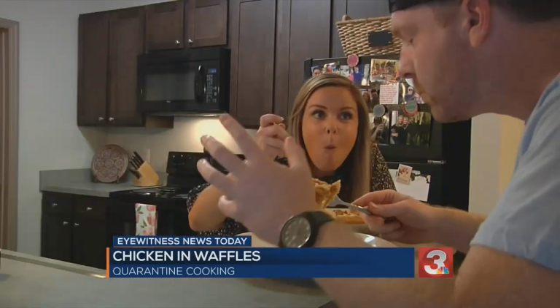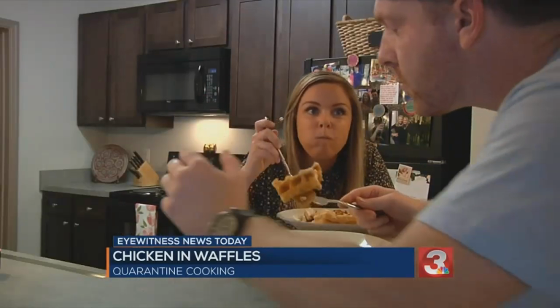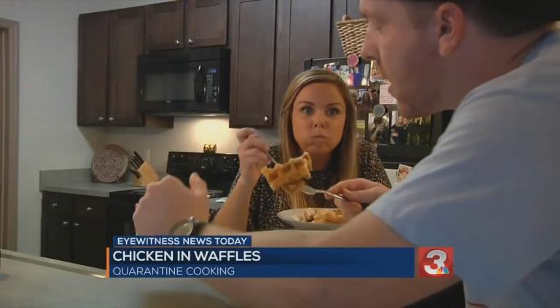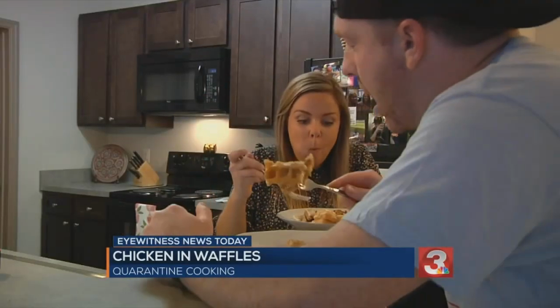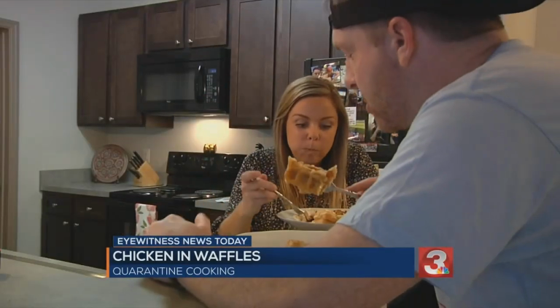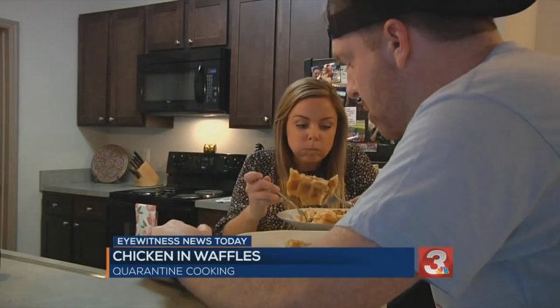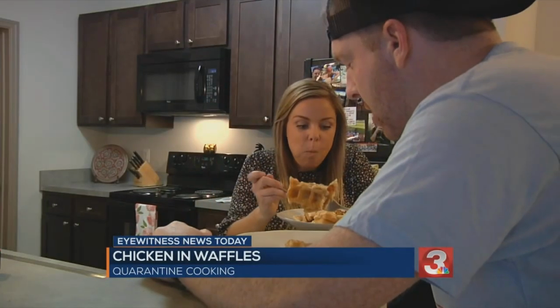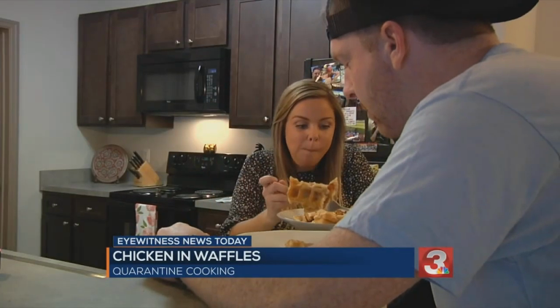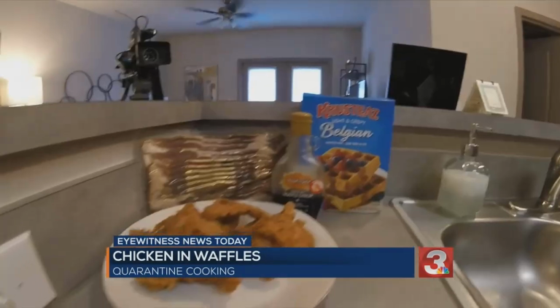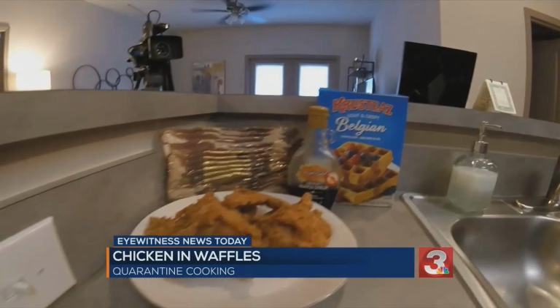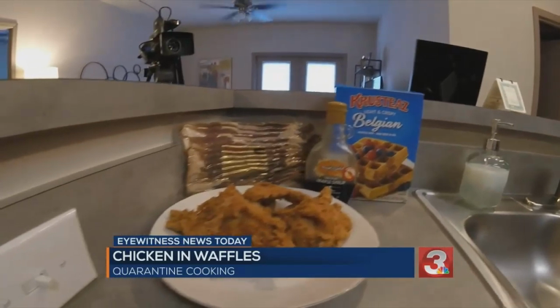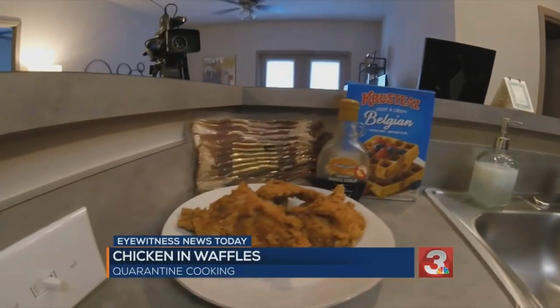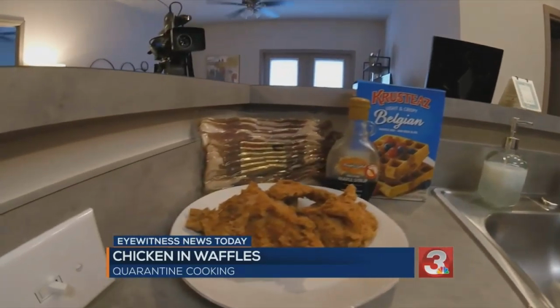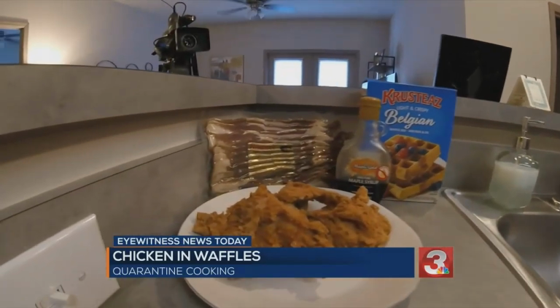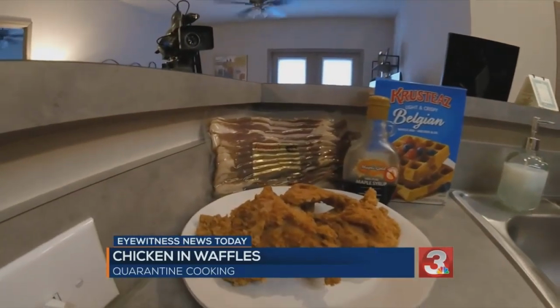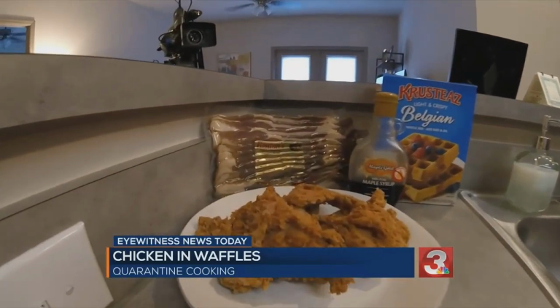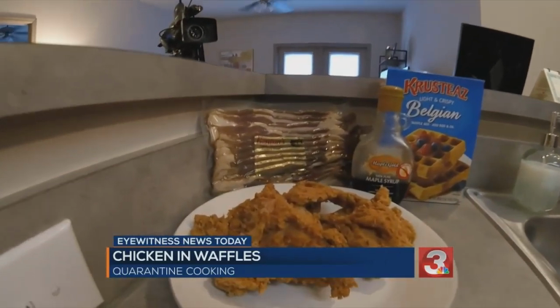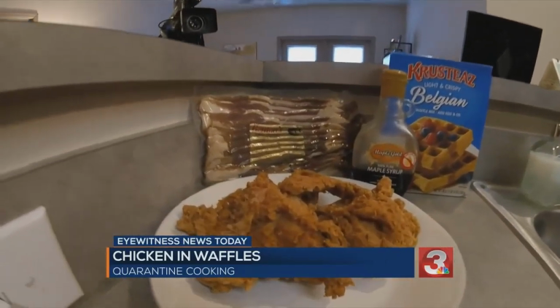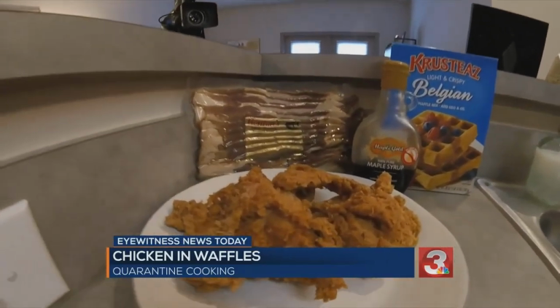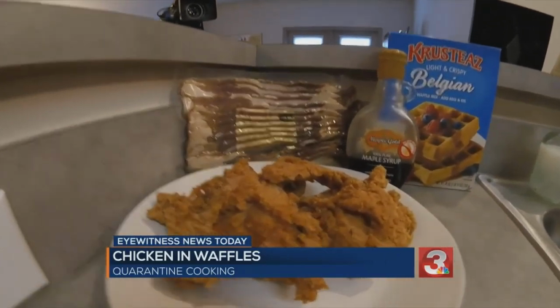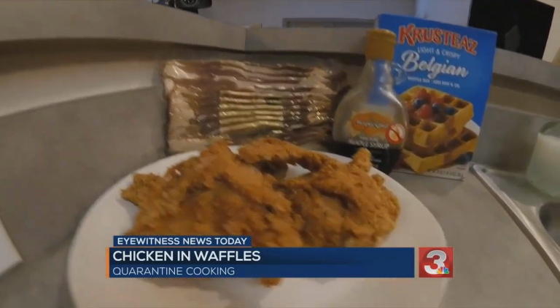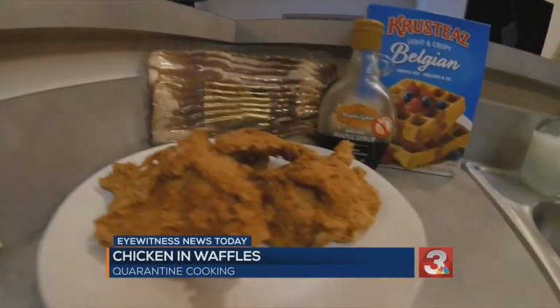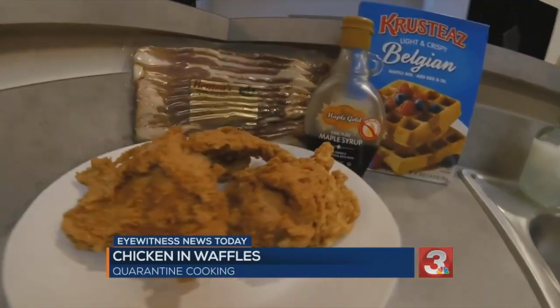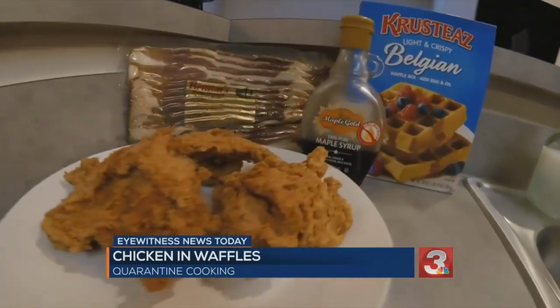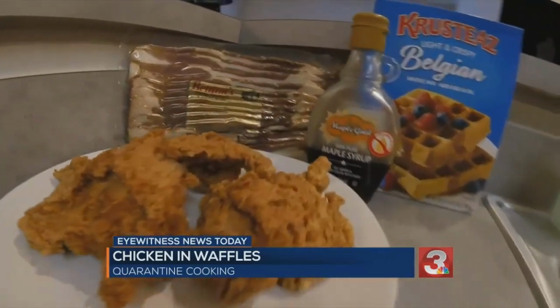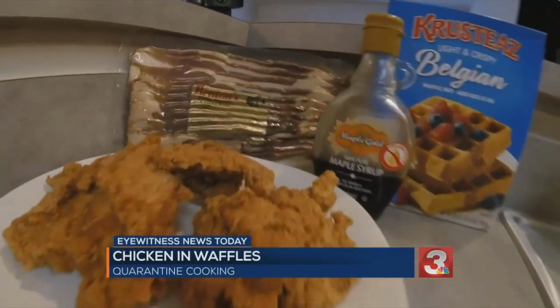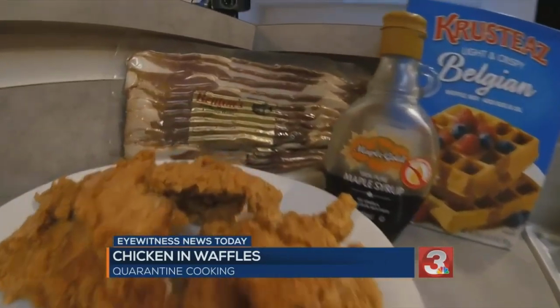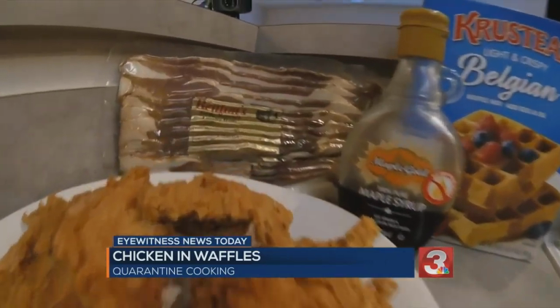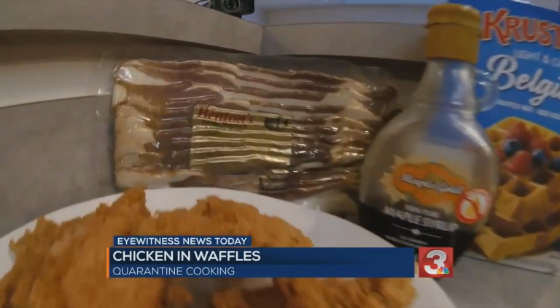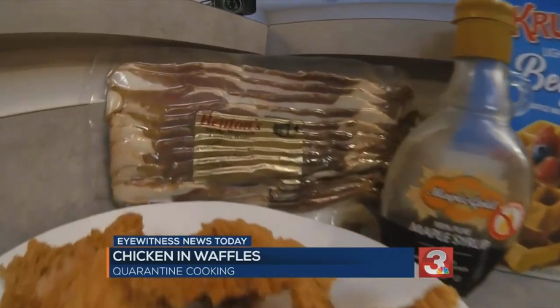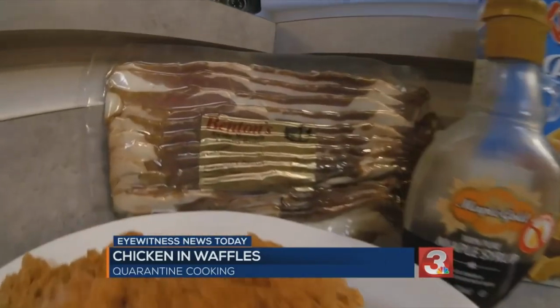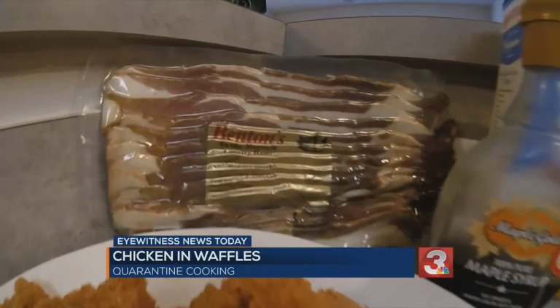Very easy recipe. All you need is your waffle mix with your toppings, some fried chicken, and of course, bacon.